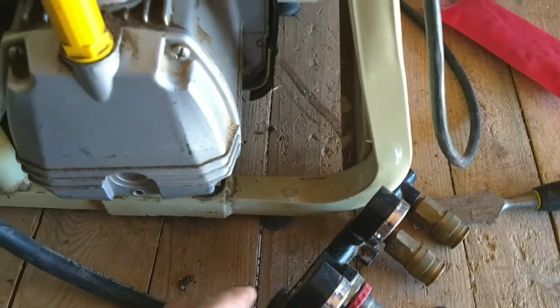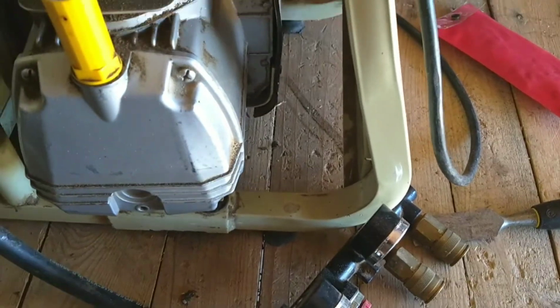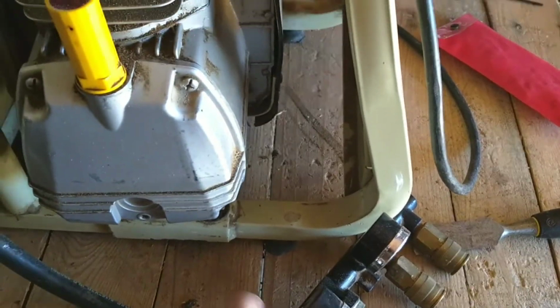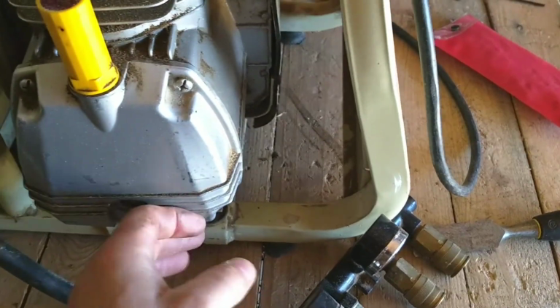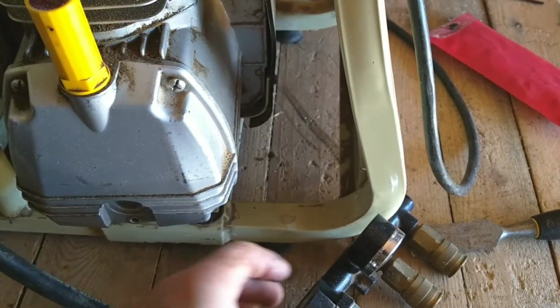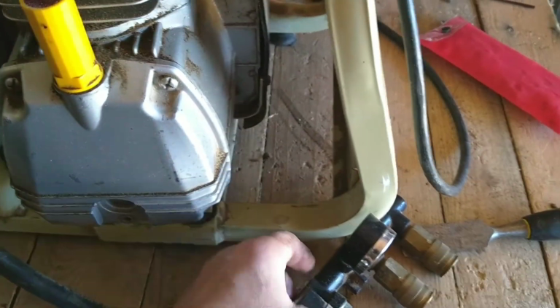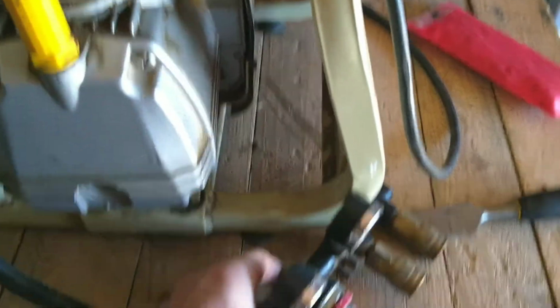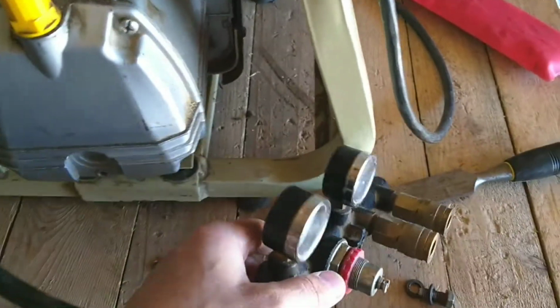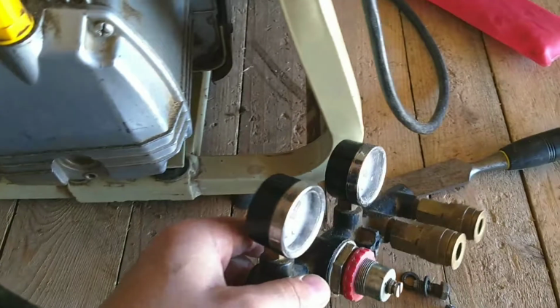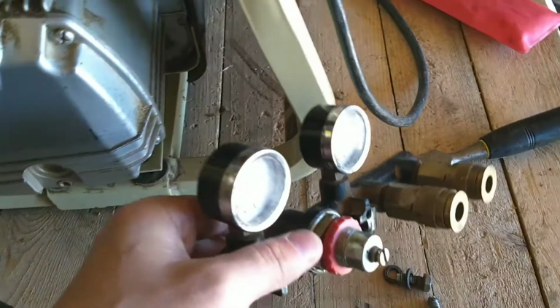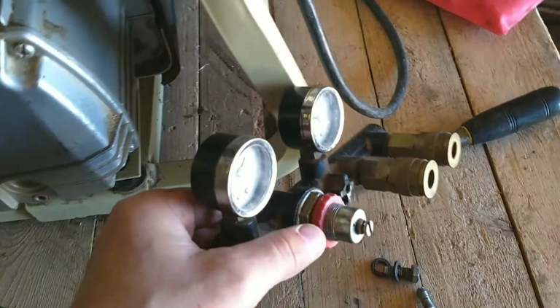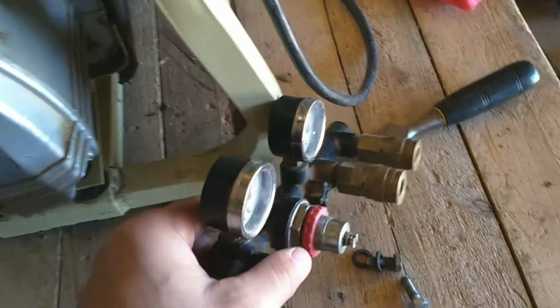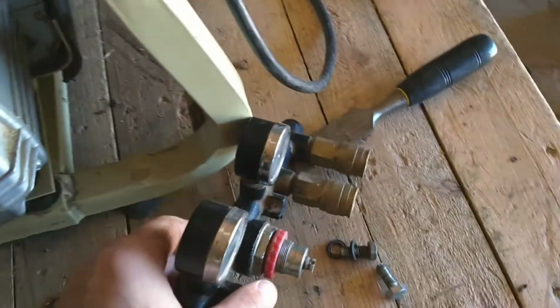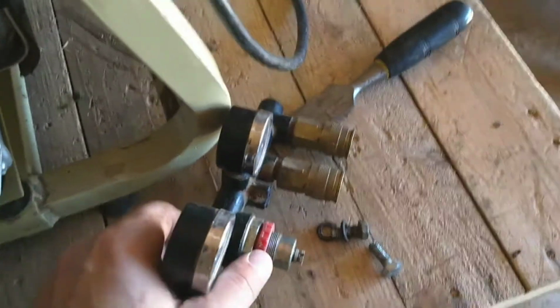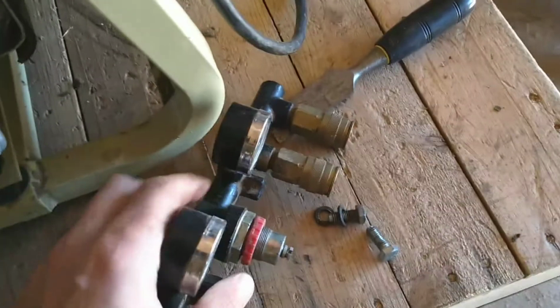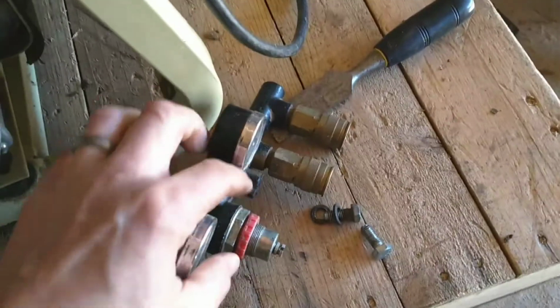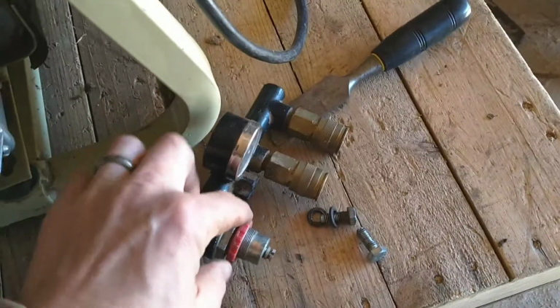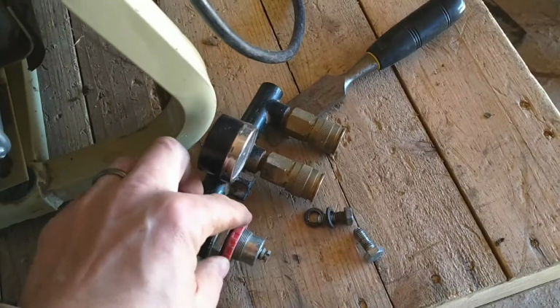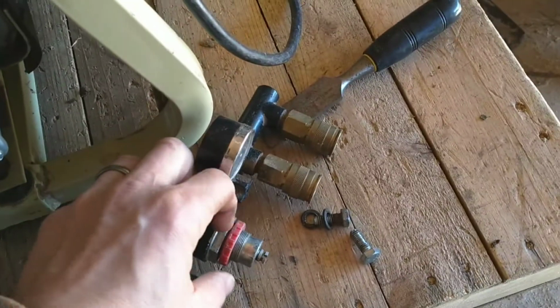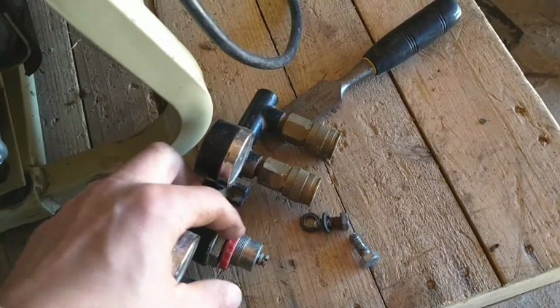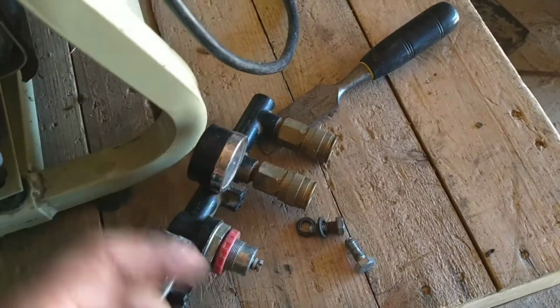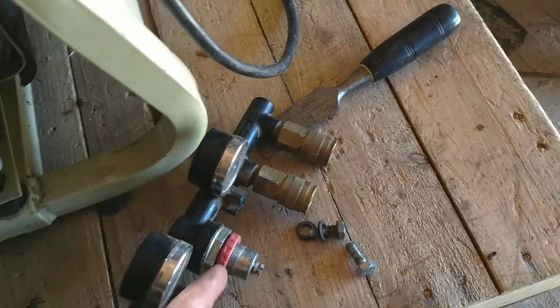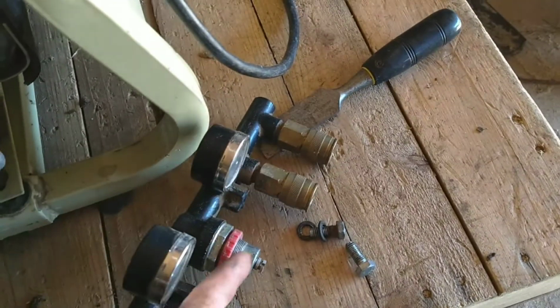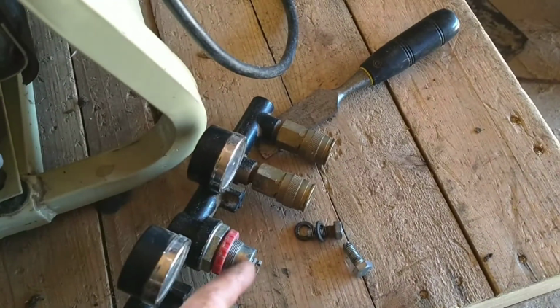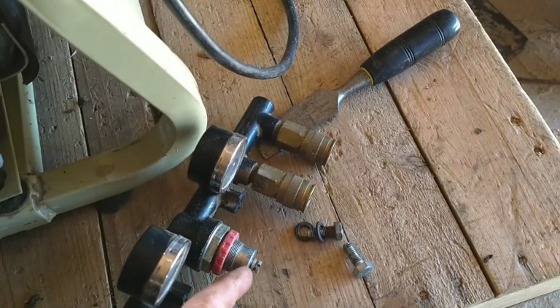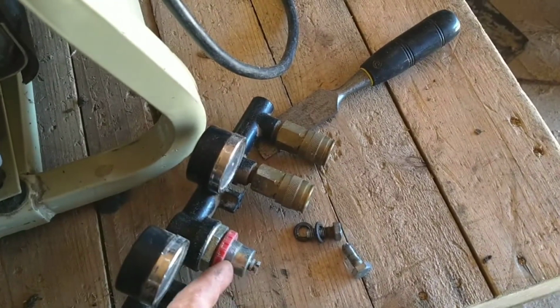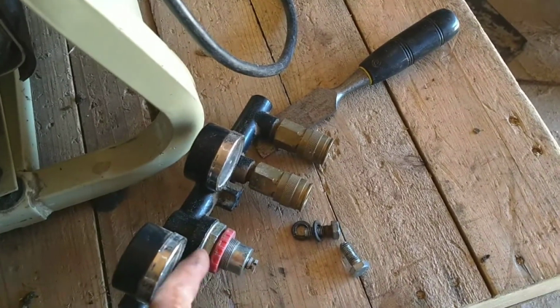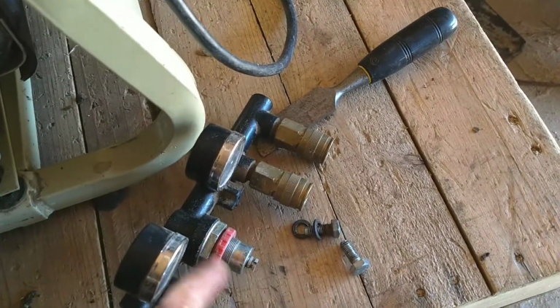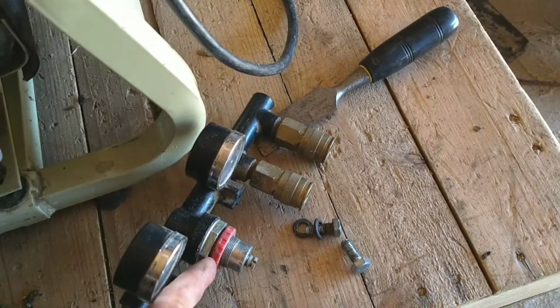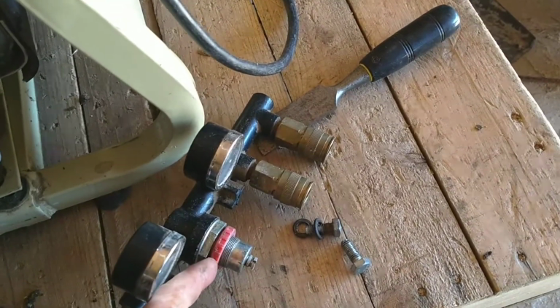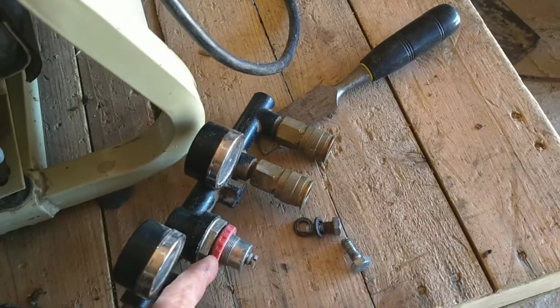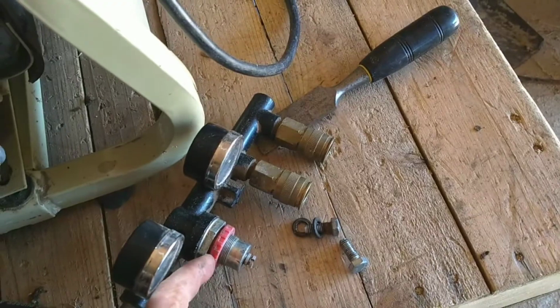Alright, now the motor's moved back. I've pulled the piece out, and you can go ahead and loosen this up and we'll take the whole regulator out.